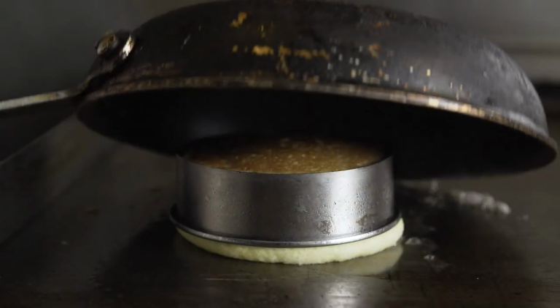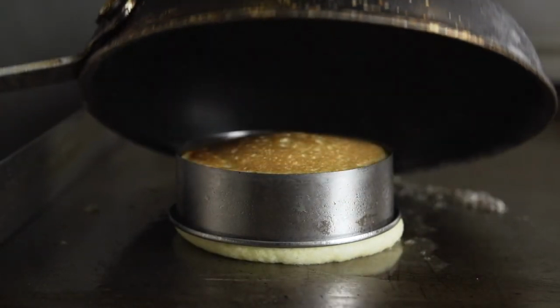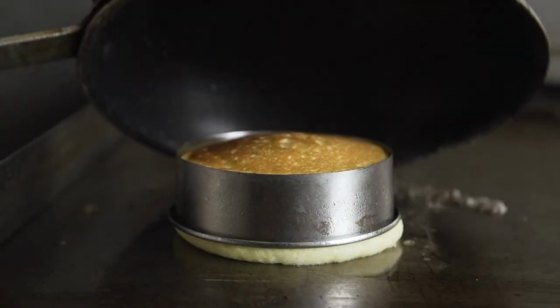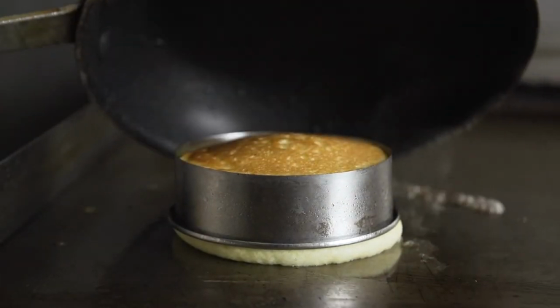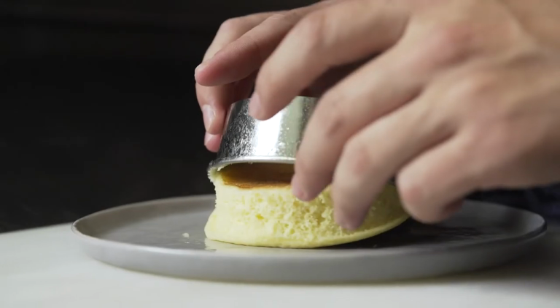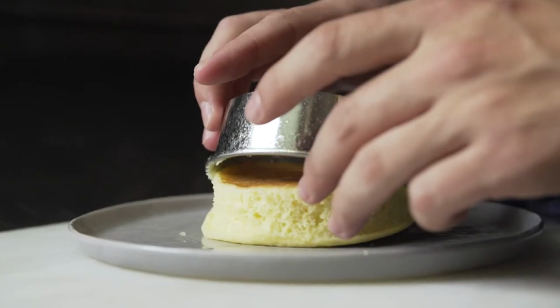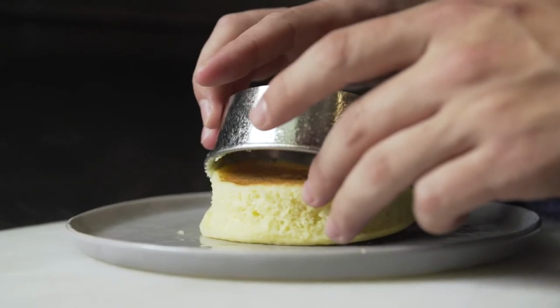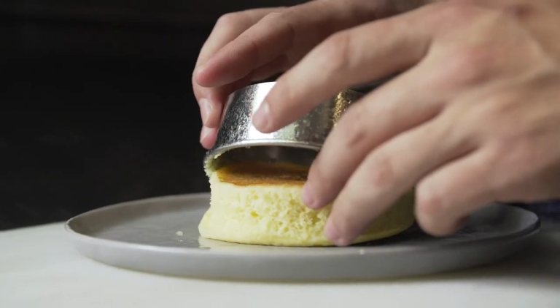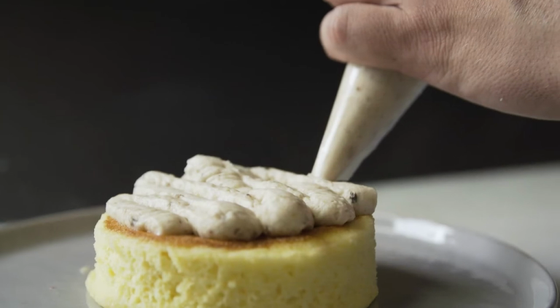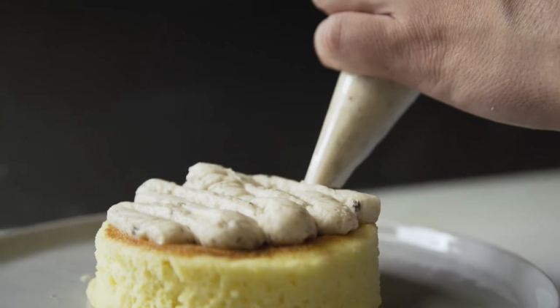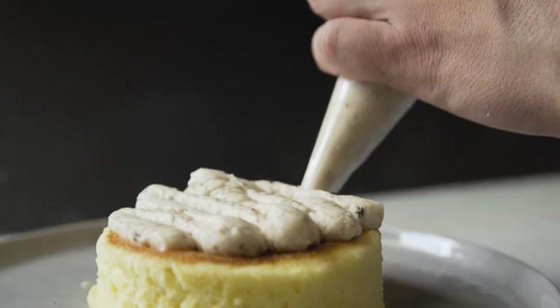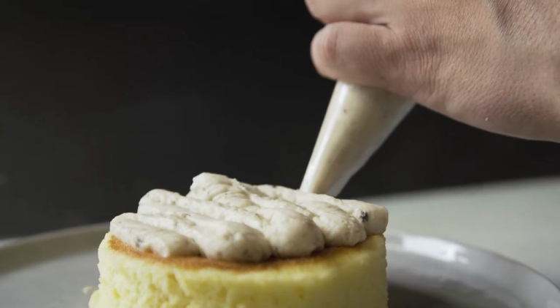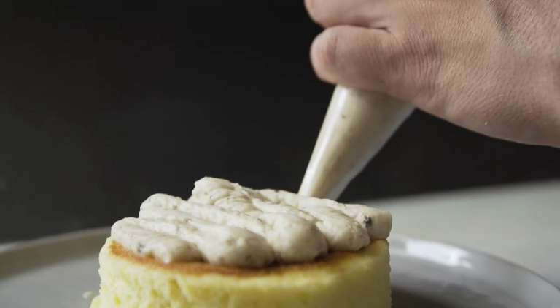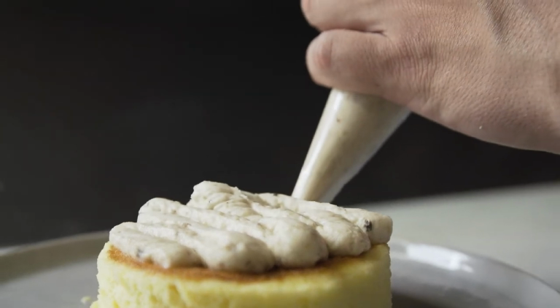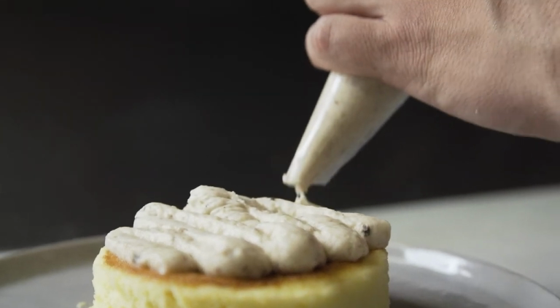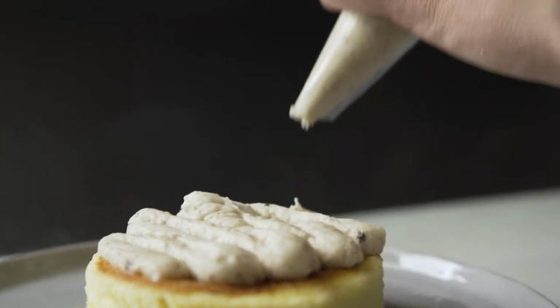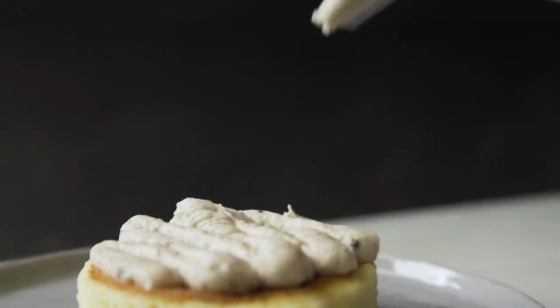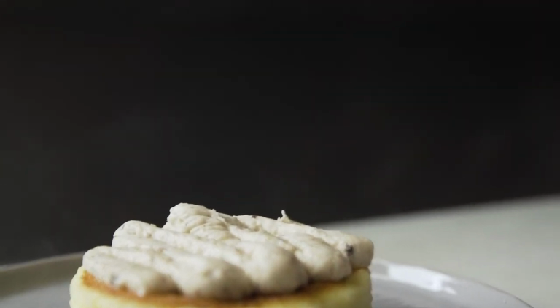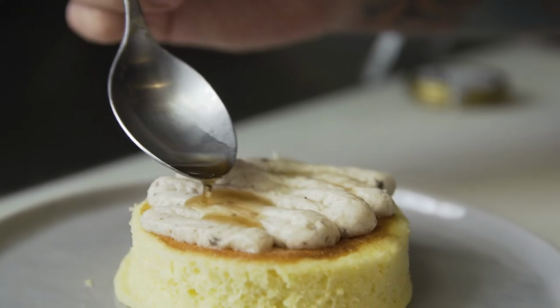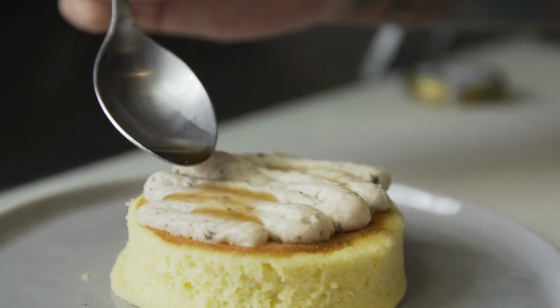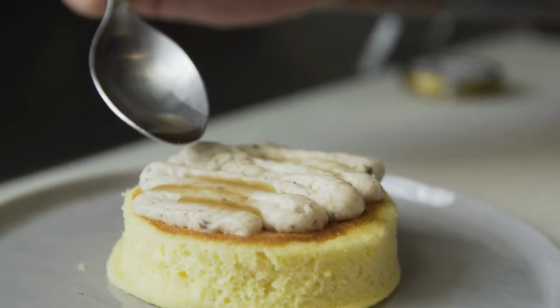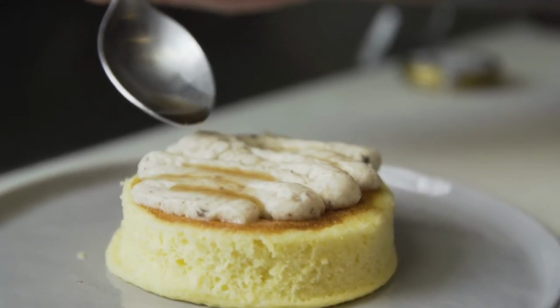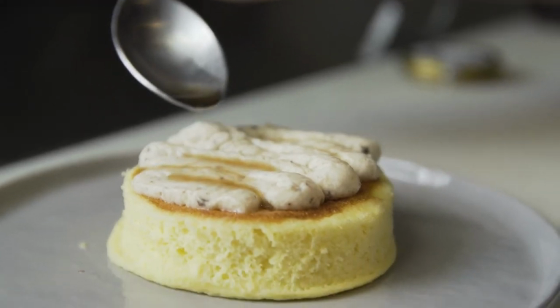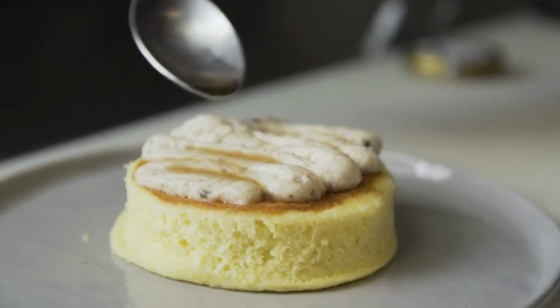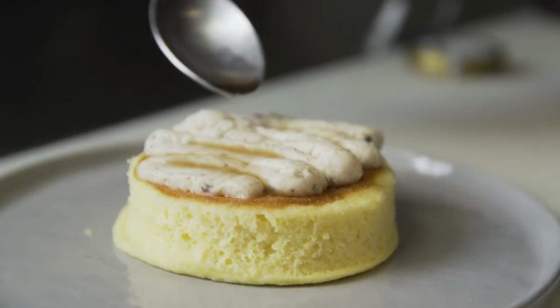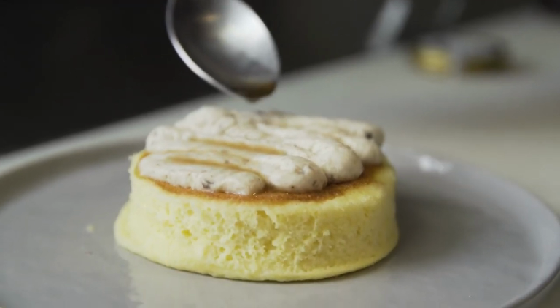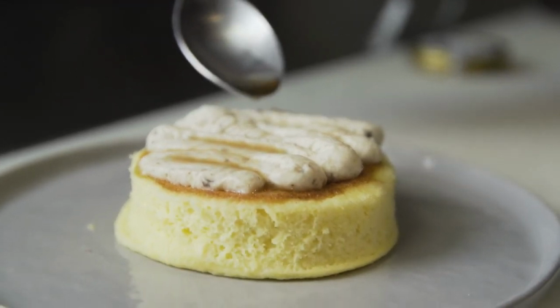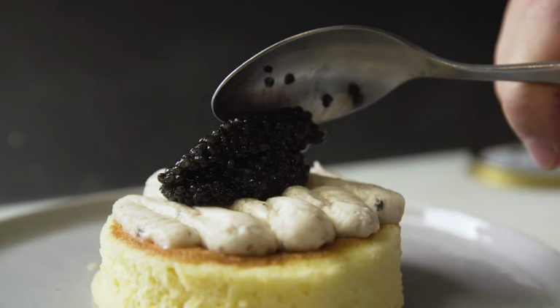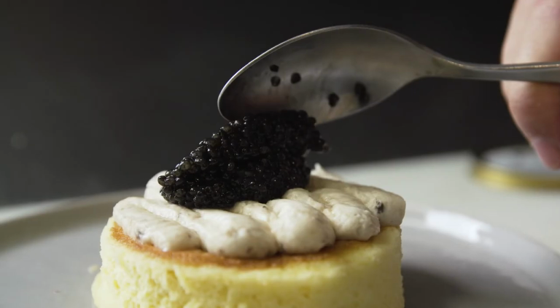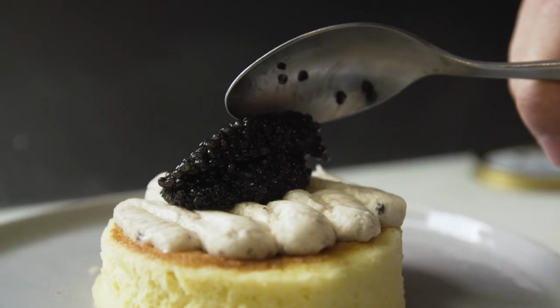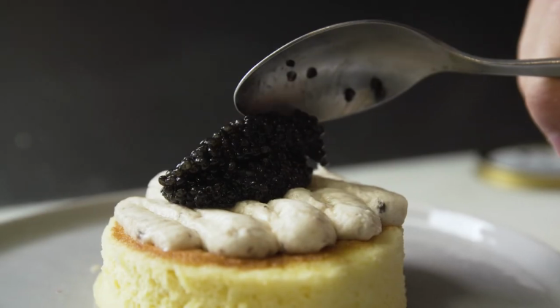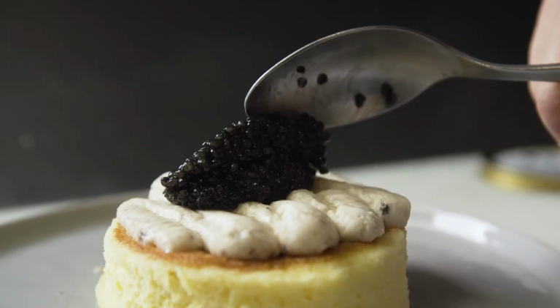We top our pancake with a roasted banana mousse, a little bit of five-year brown rice vinegar, and half an ounce of caviar.